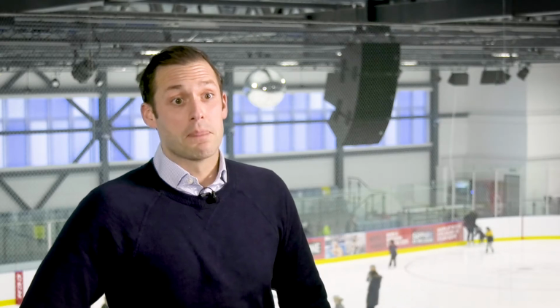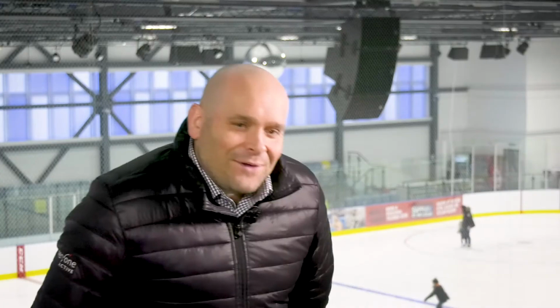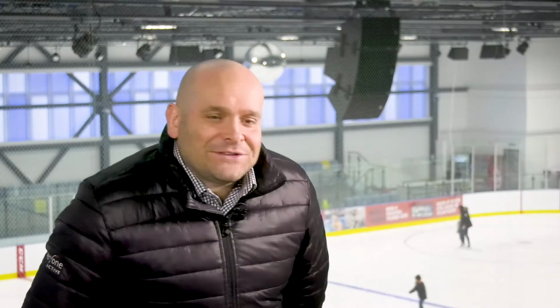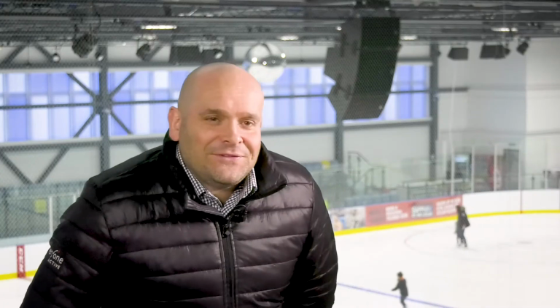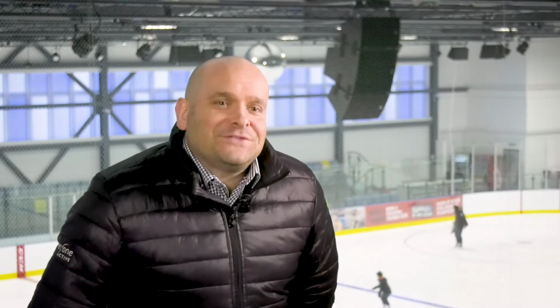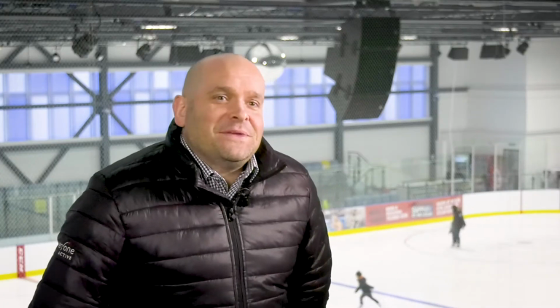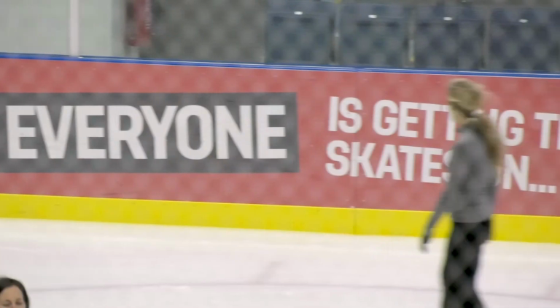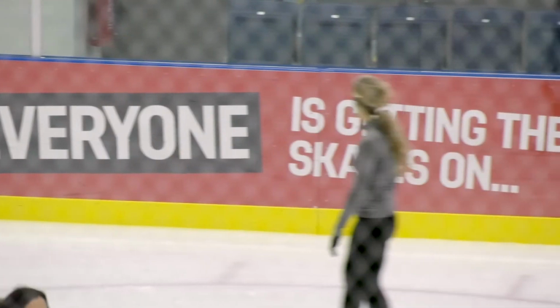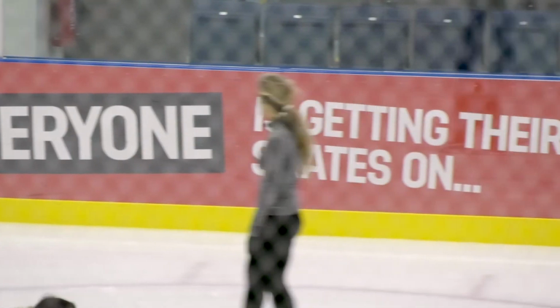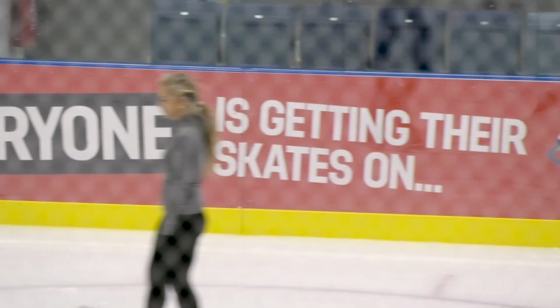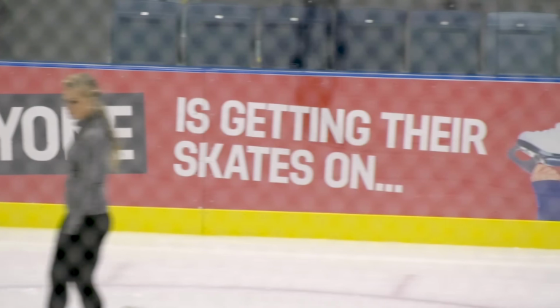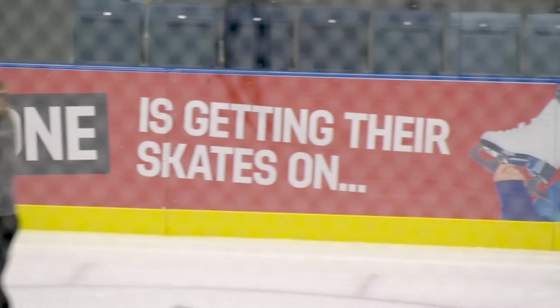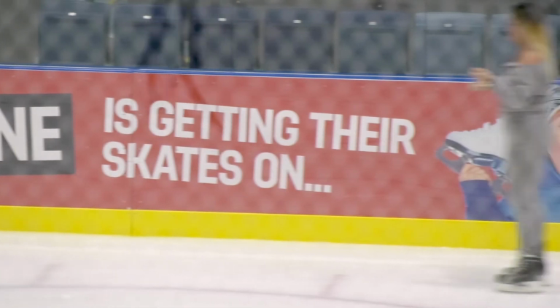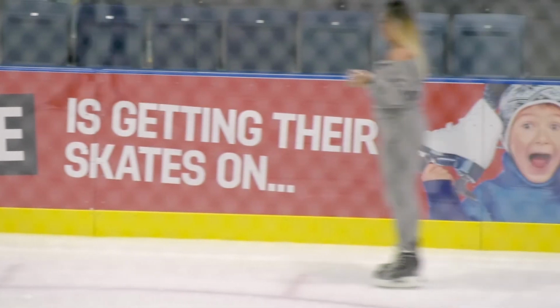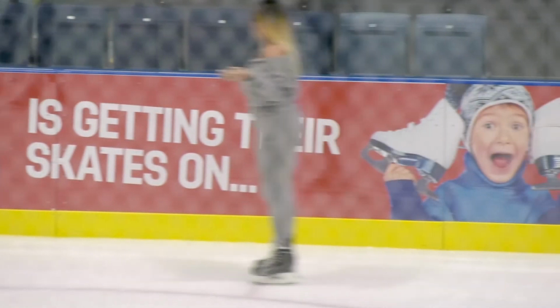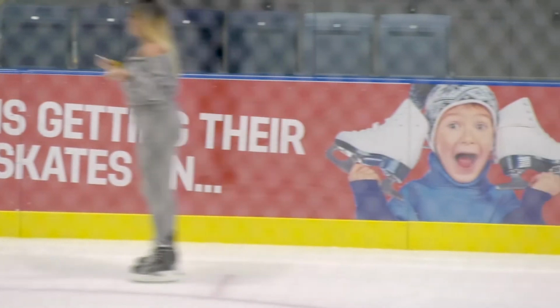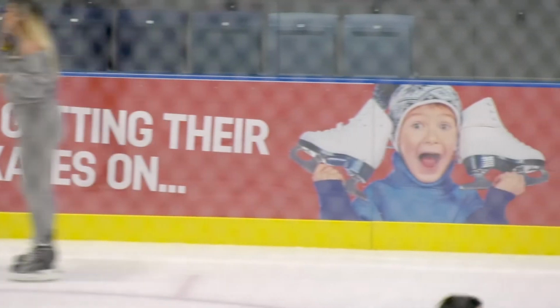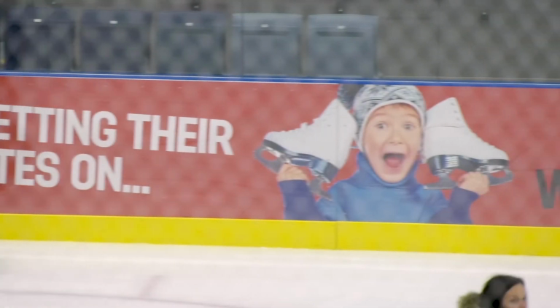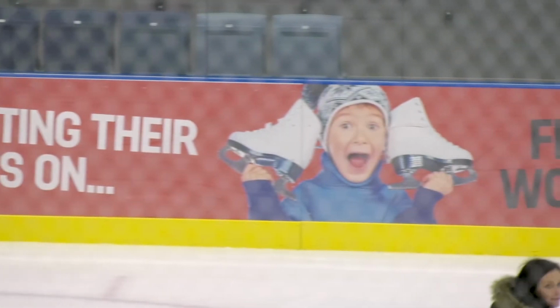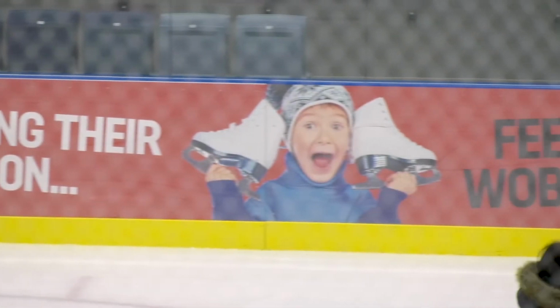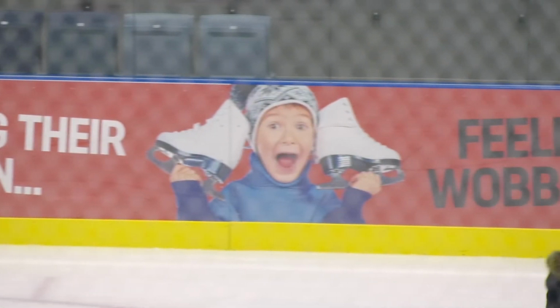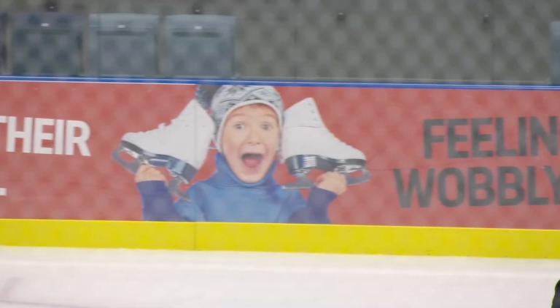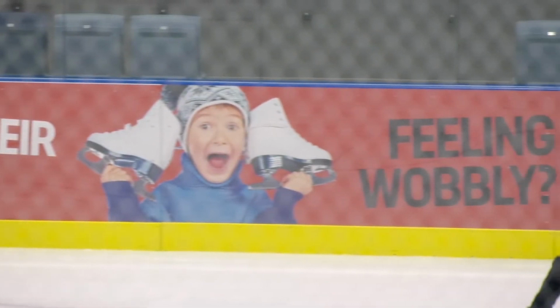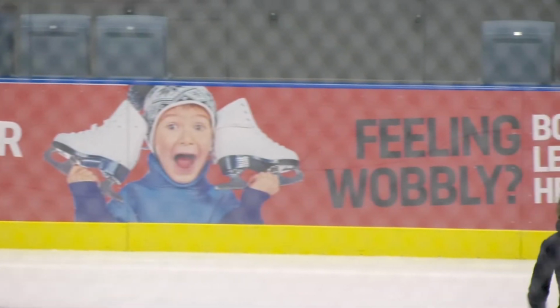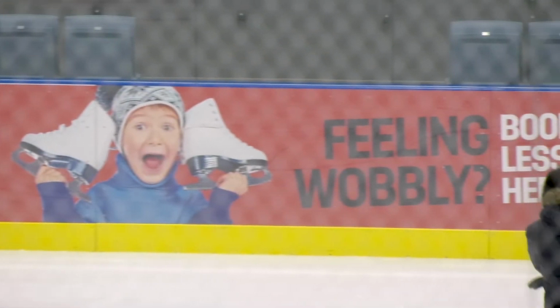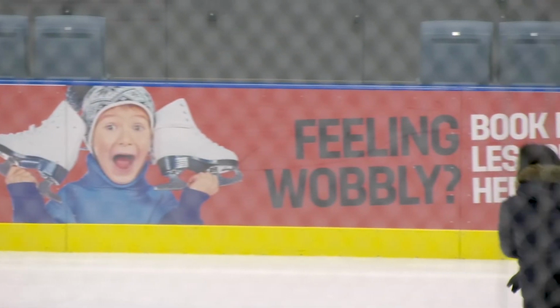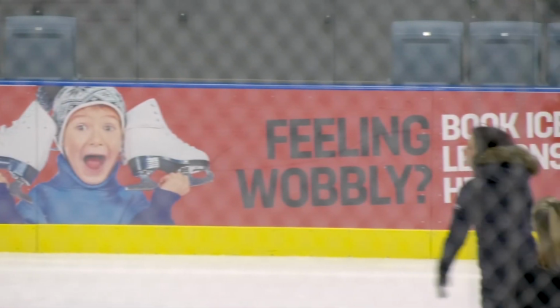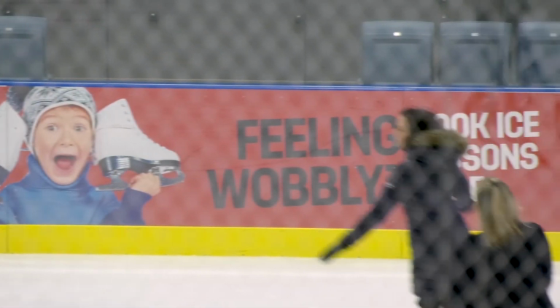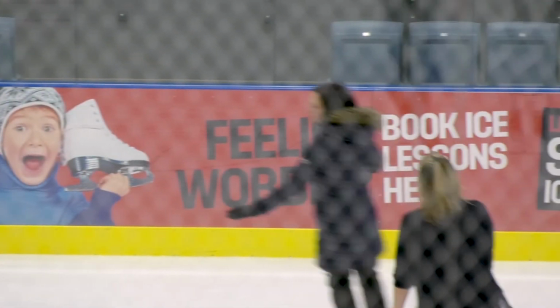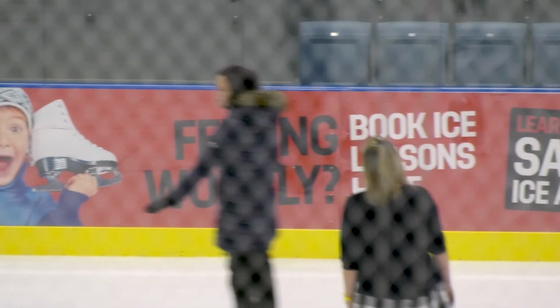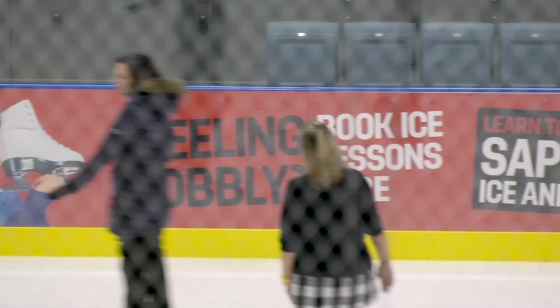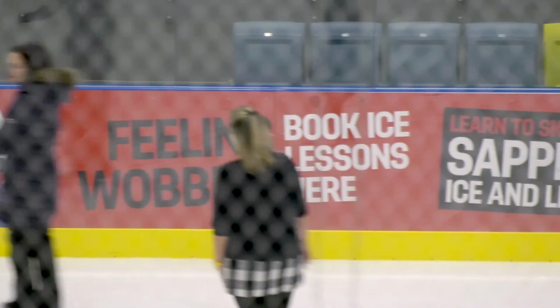I'm Tom Fletcher, I'm the Everyone Active contract manager for Havering and I look after the six leisure centres in this borough.